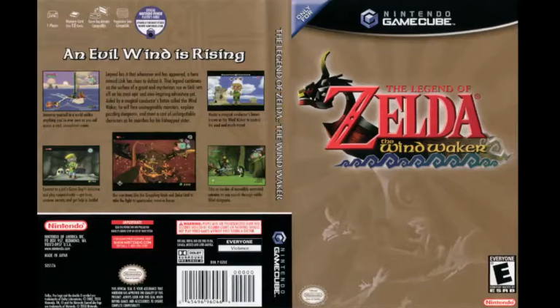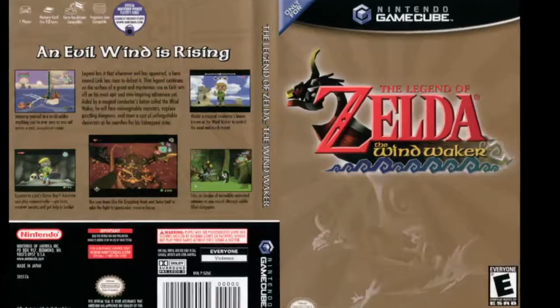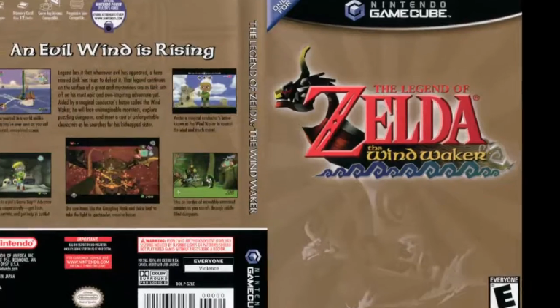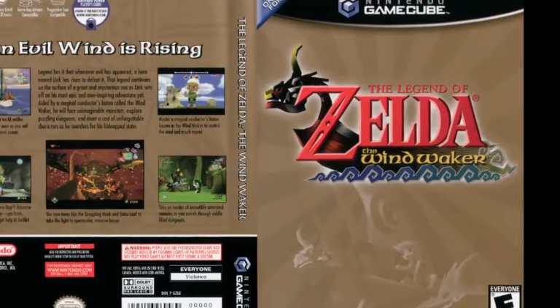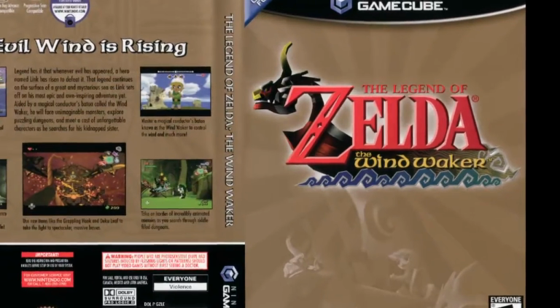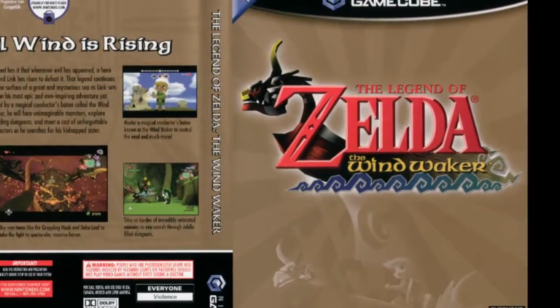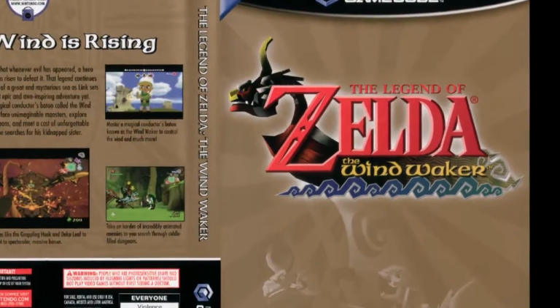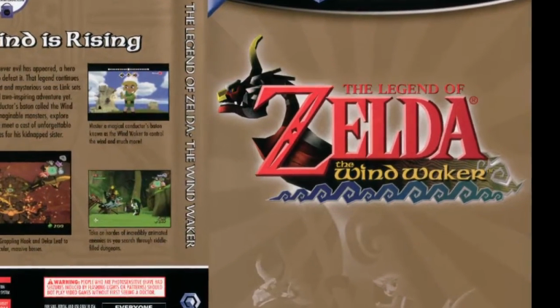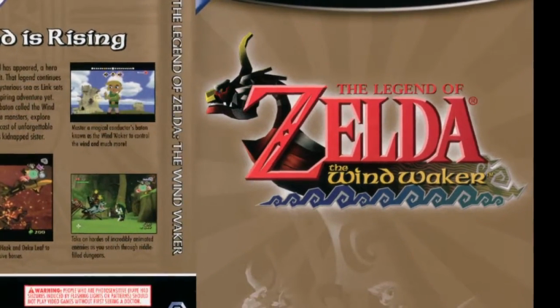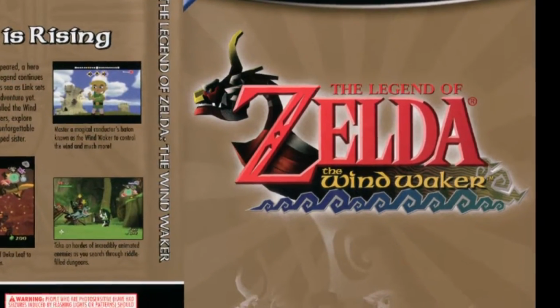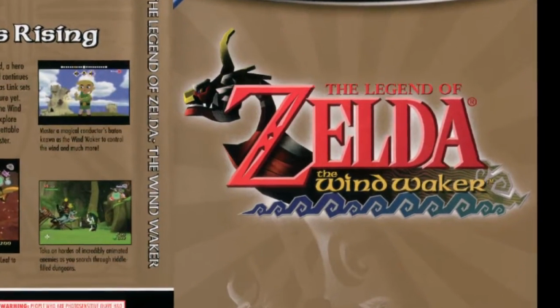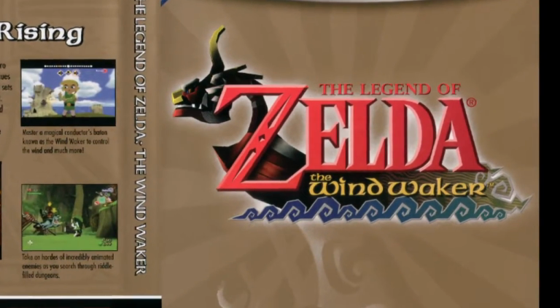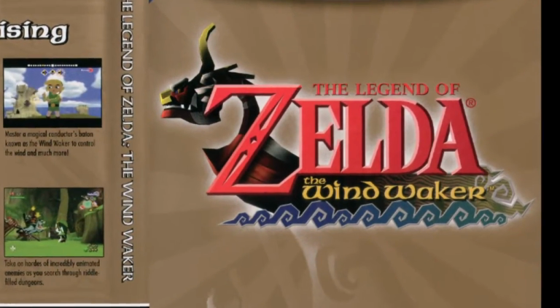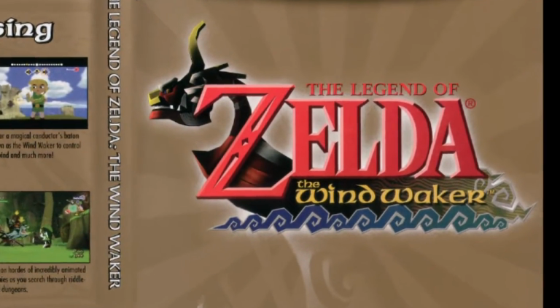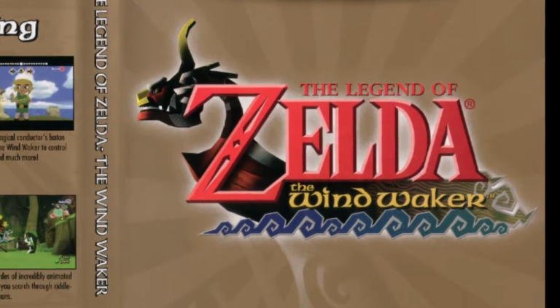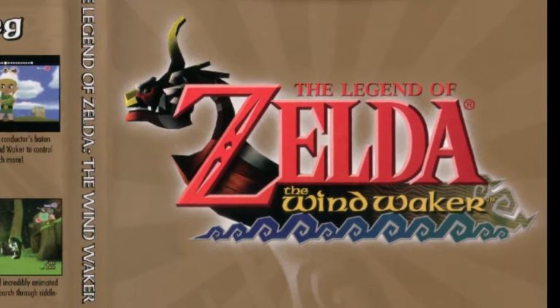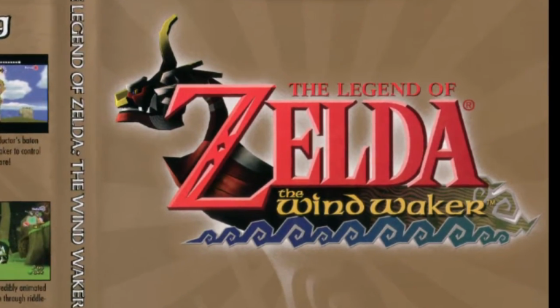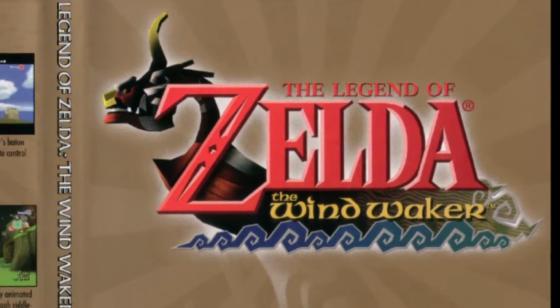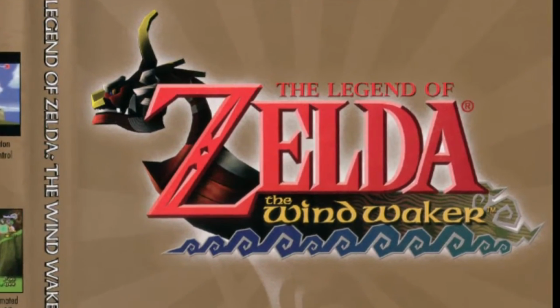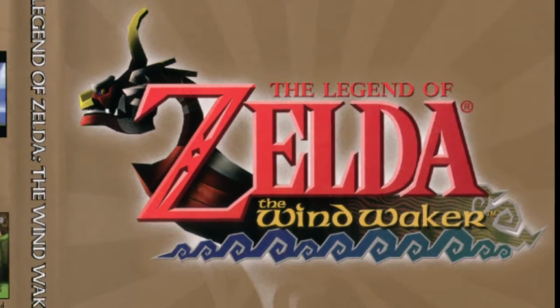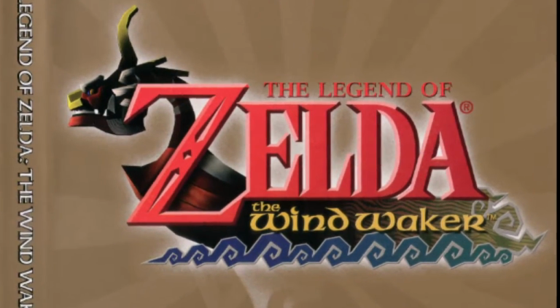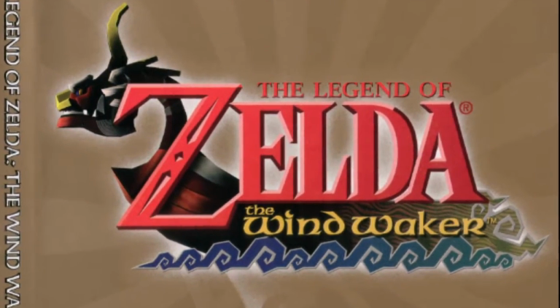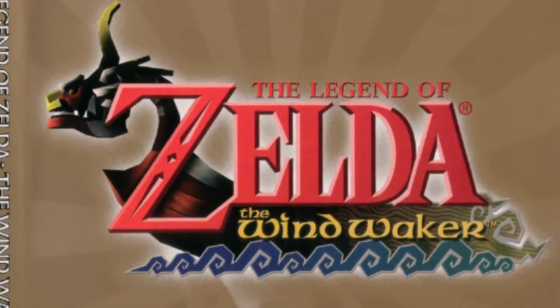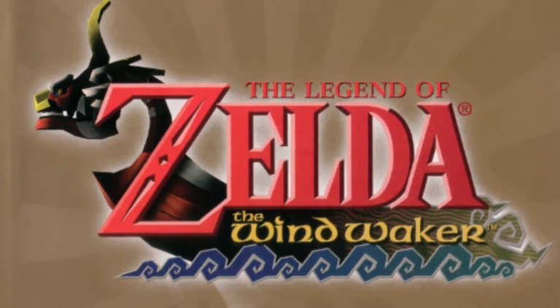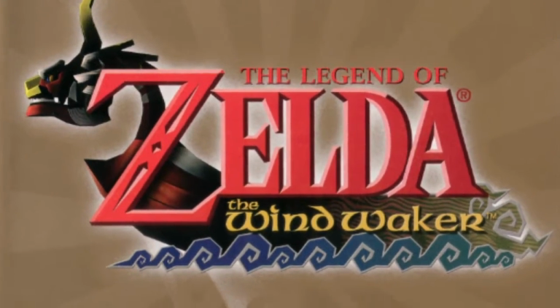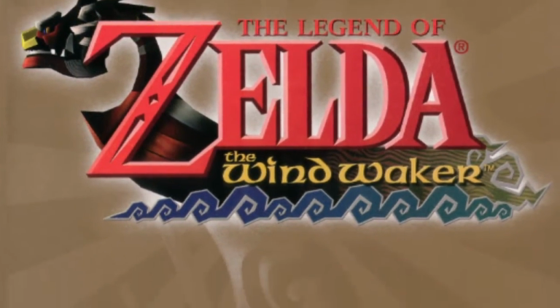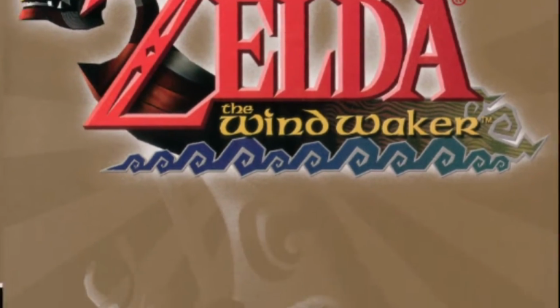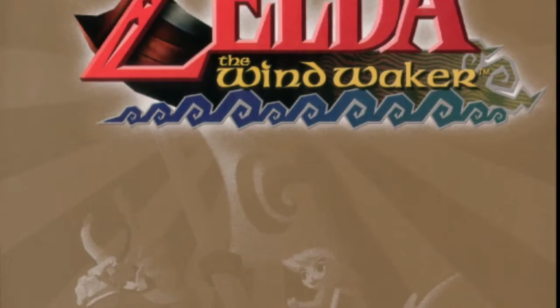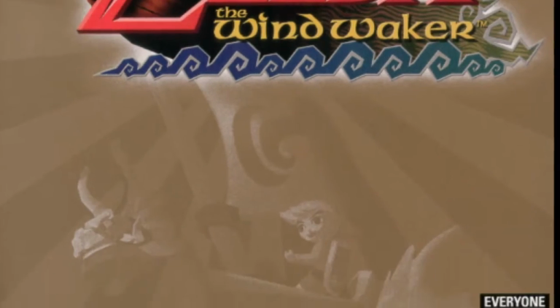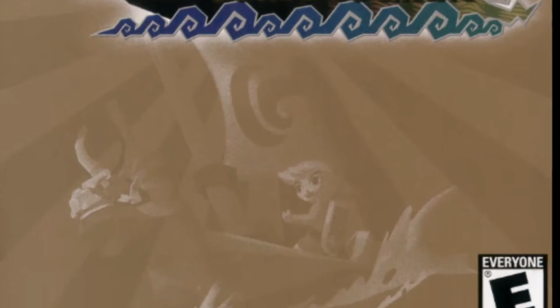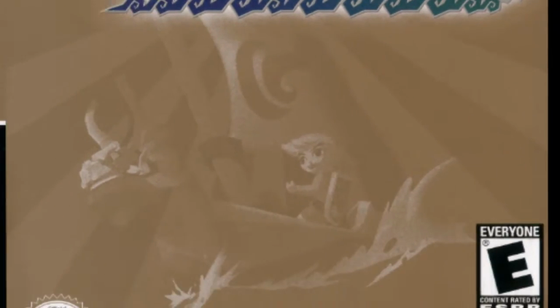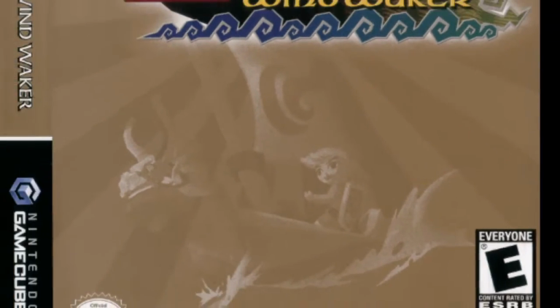The cover art to Nintendo's 2003 smash hit GameCube title, The Legend of Zelda: The Wind Waker, is terrible.